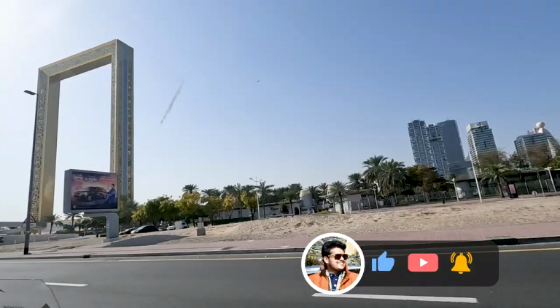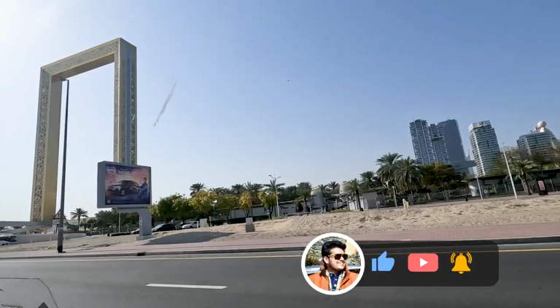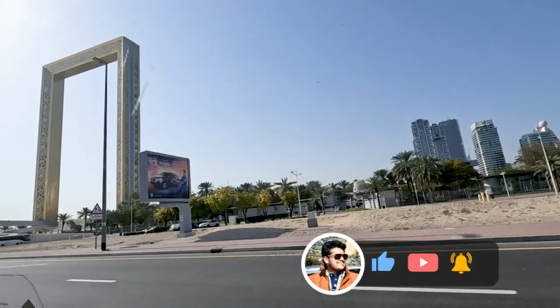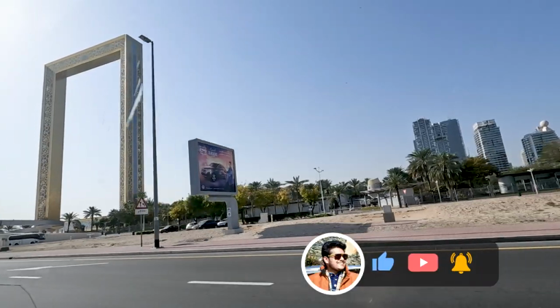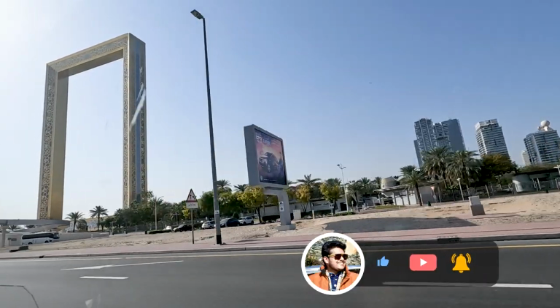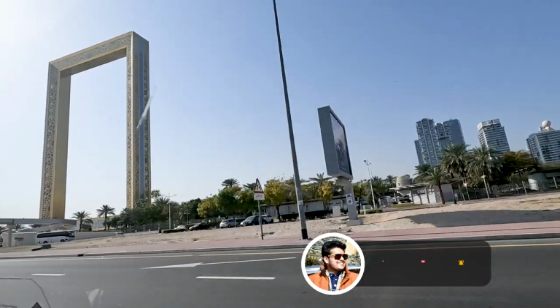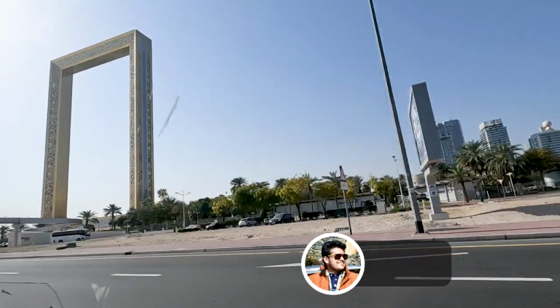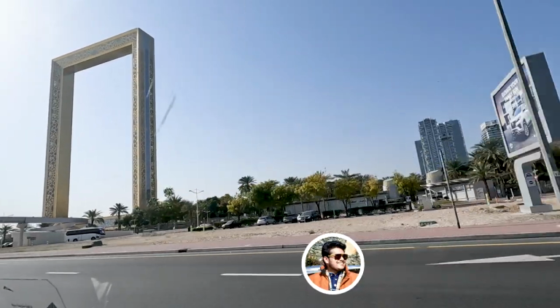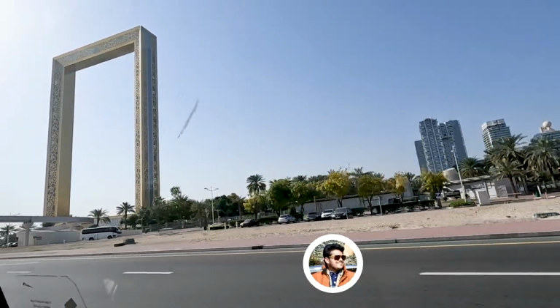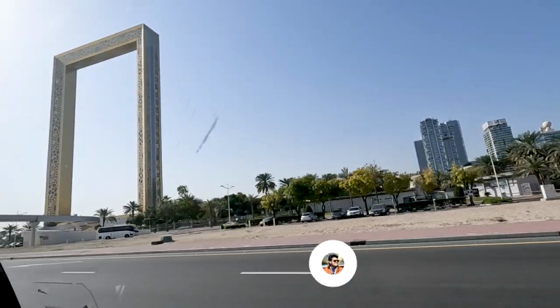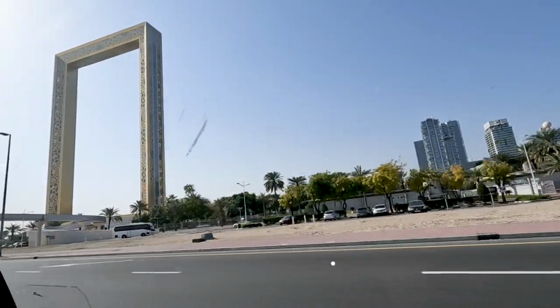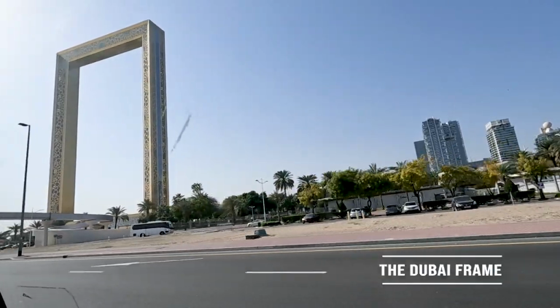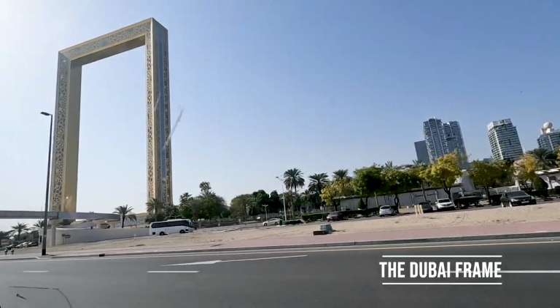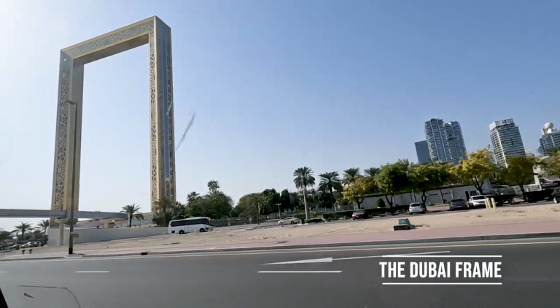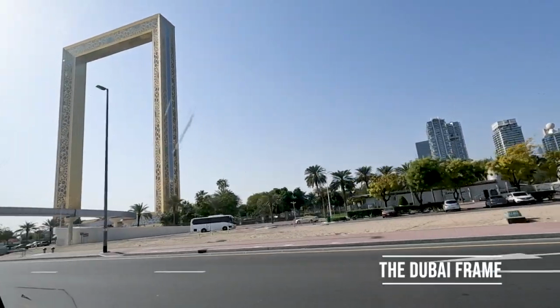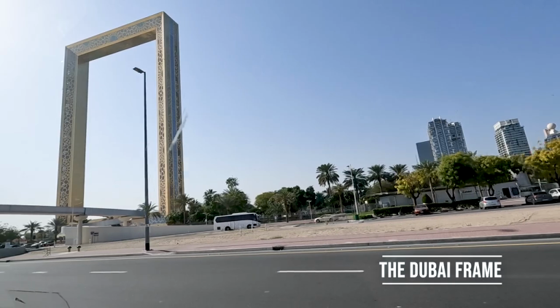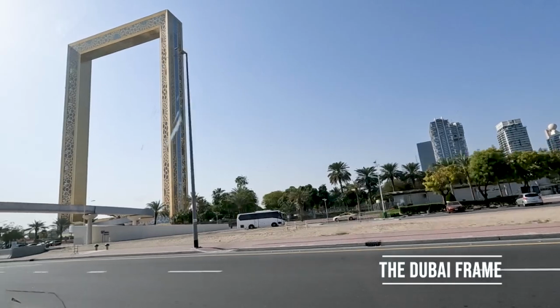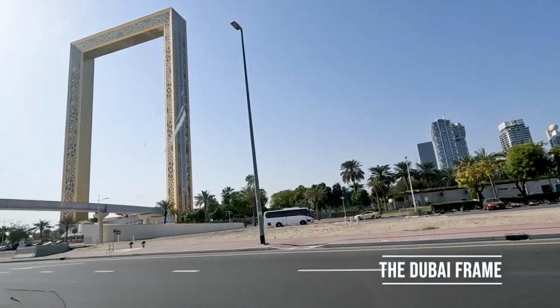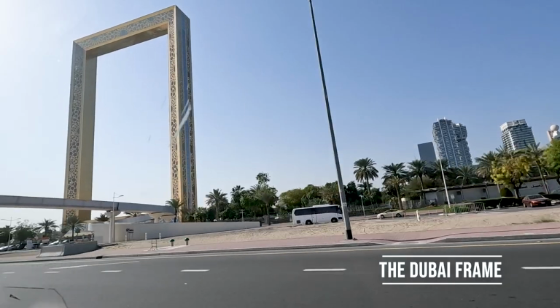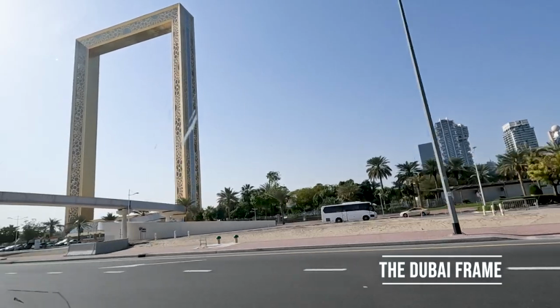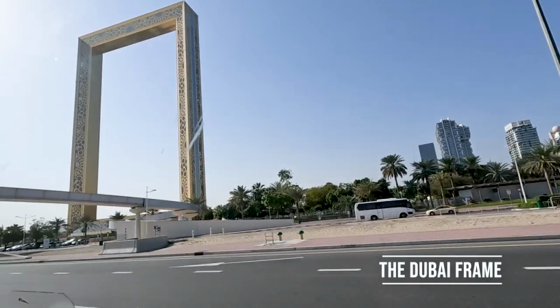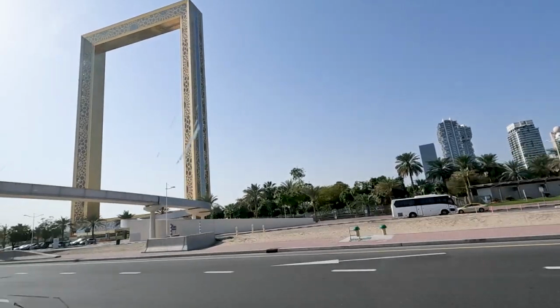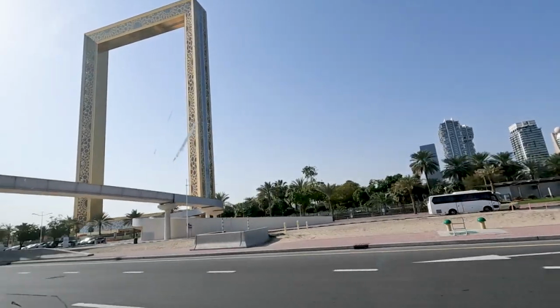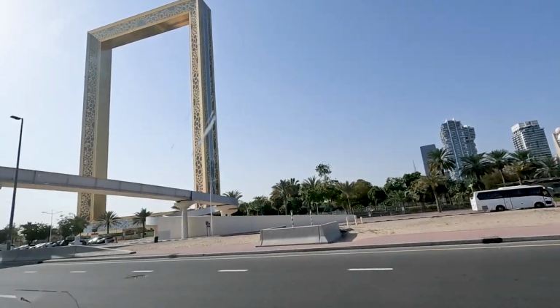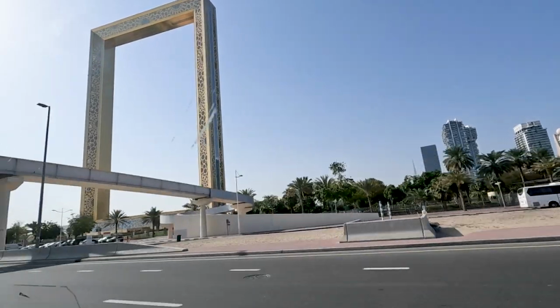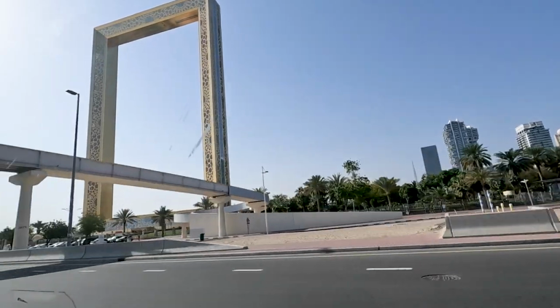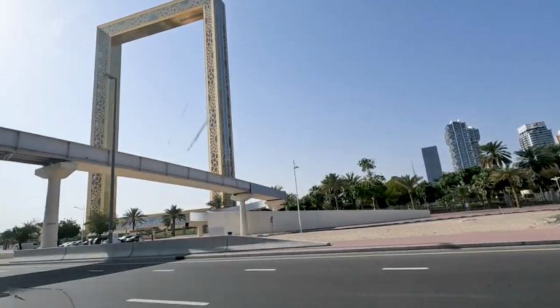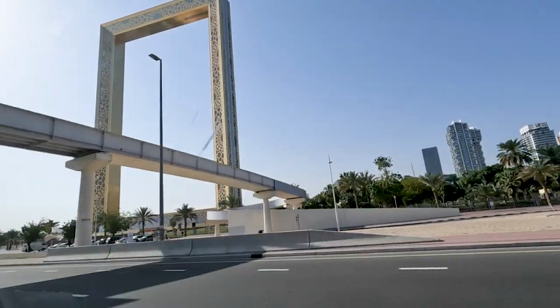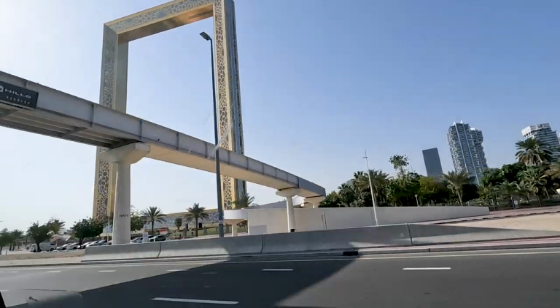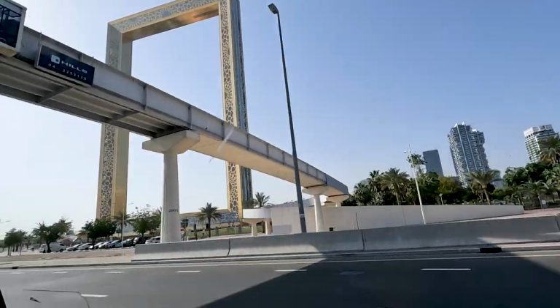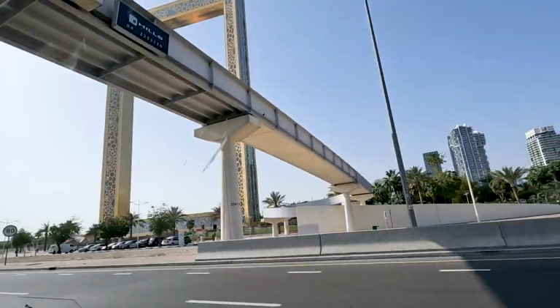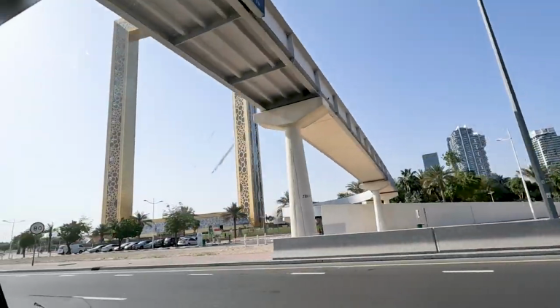This is Dubai's another modern marvel — the Dubai Frame. This is in Zabeel Park and this is the world's largest frame.